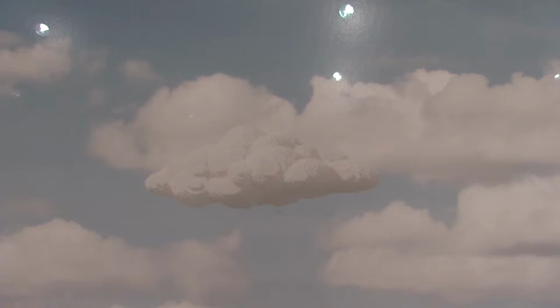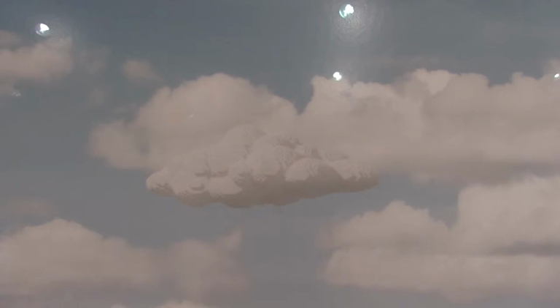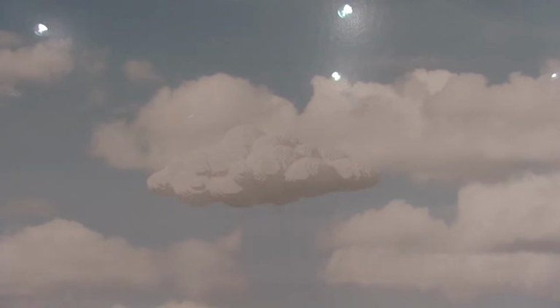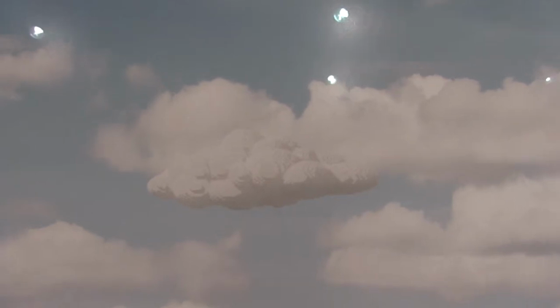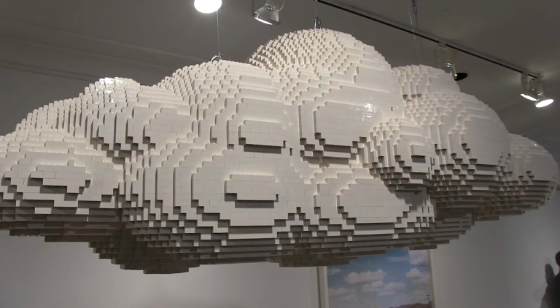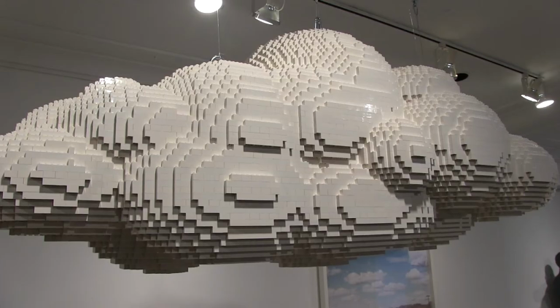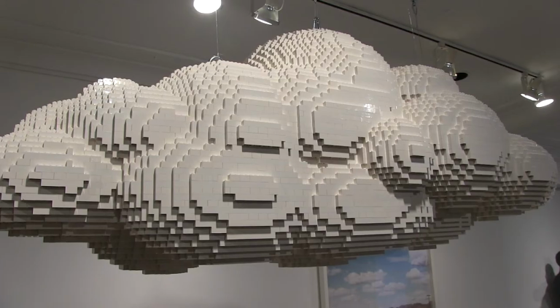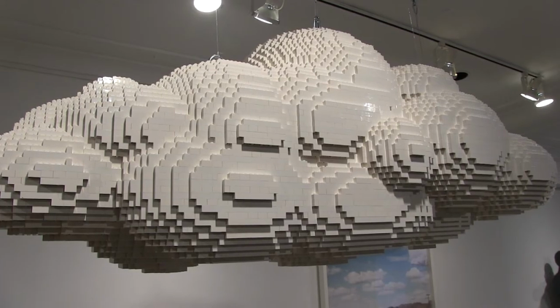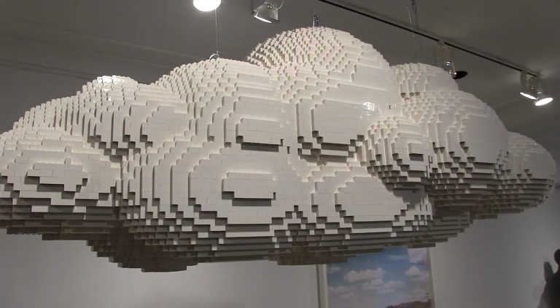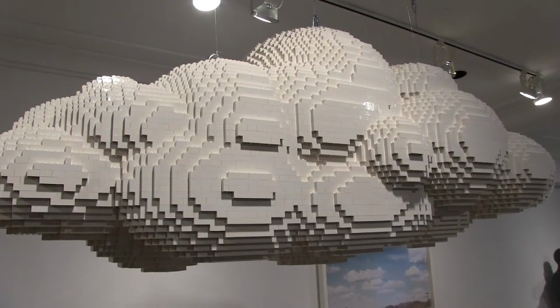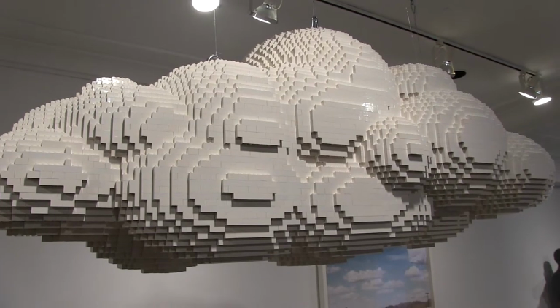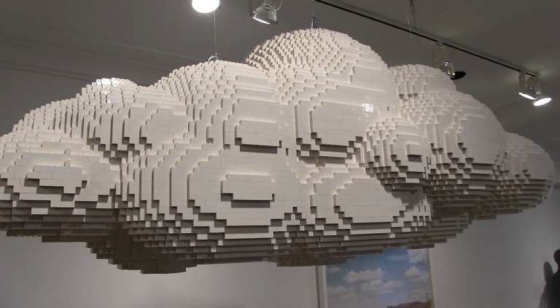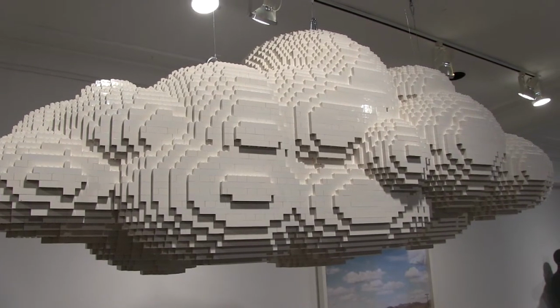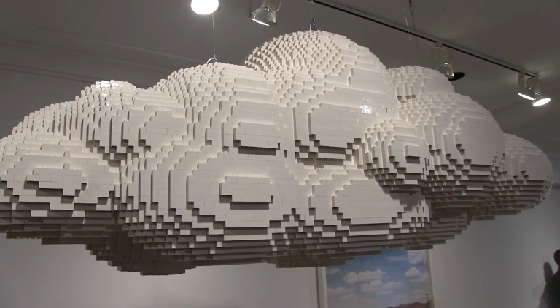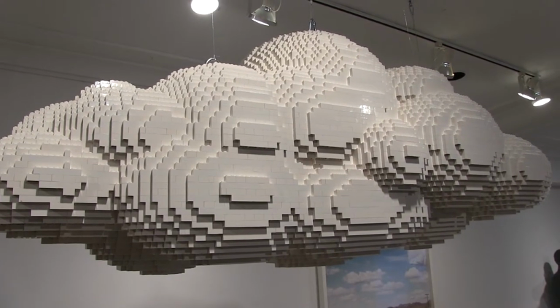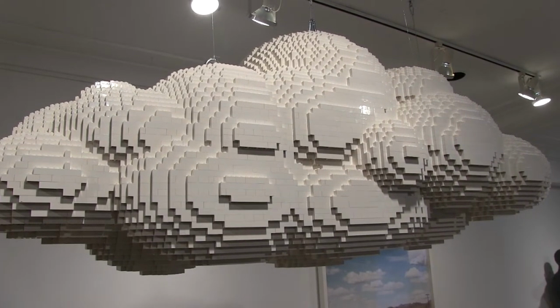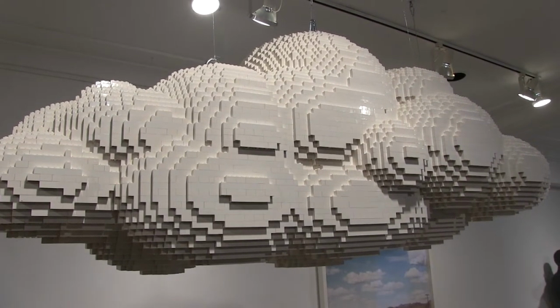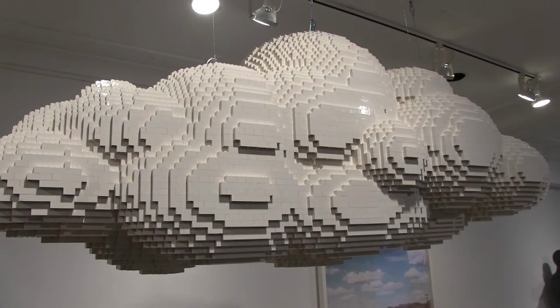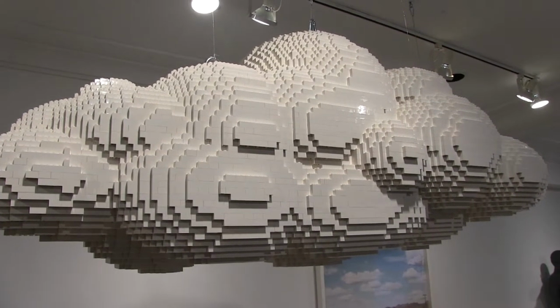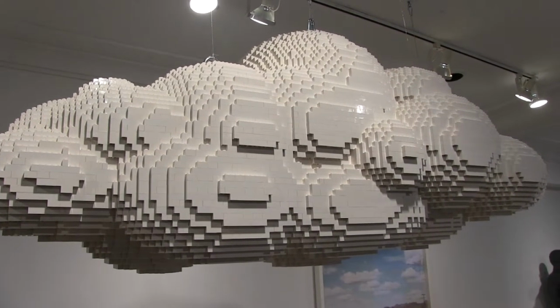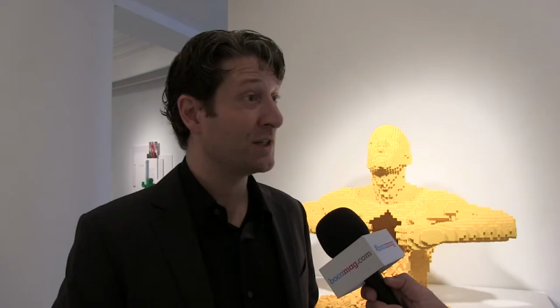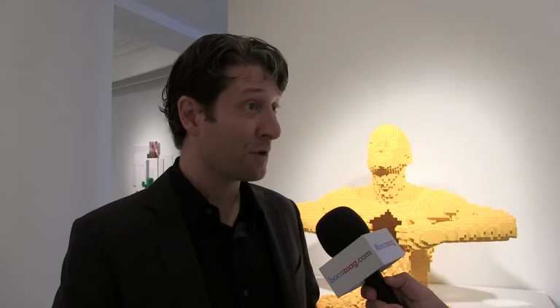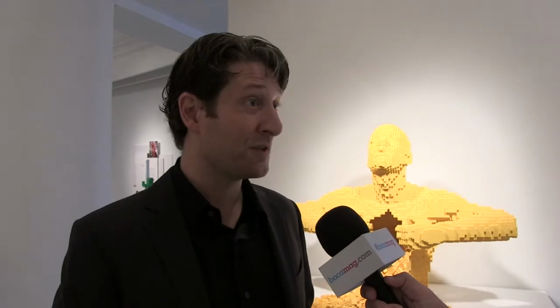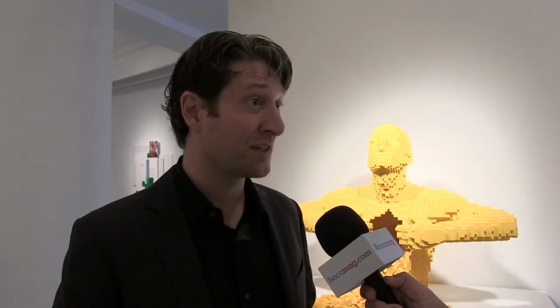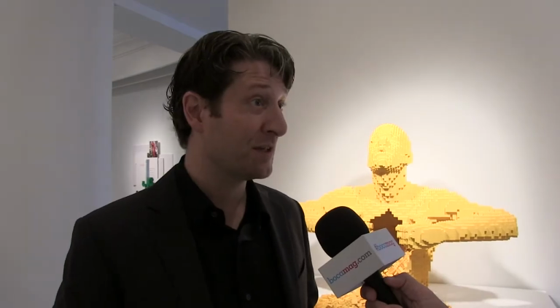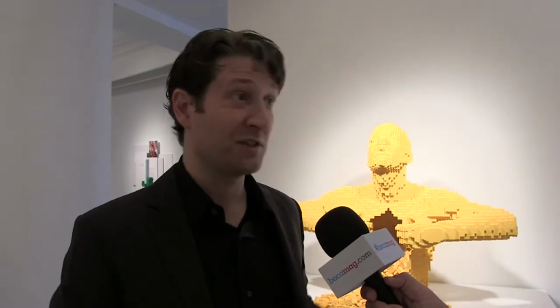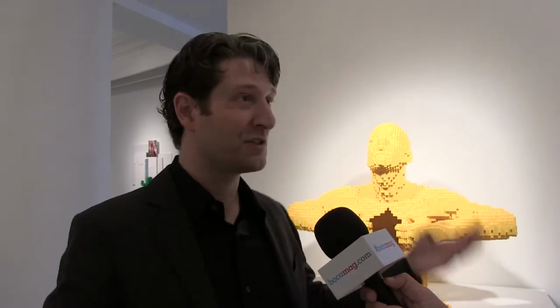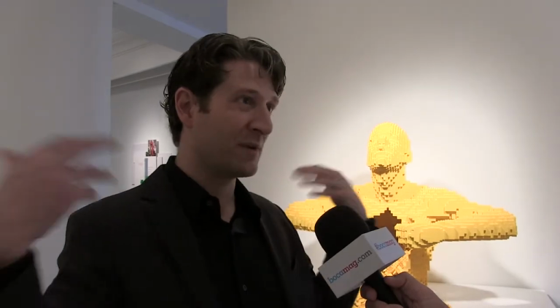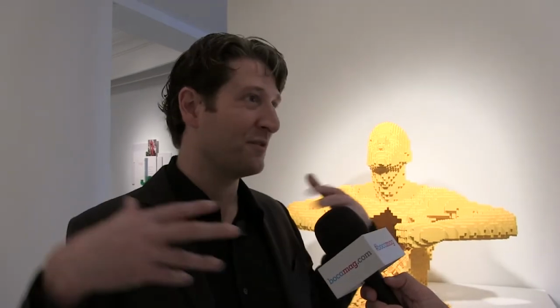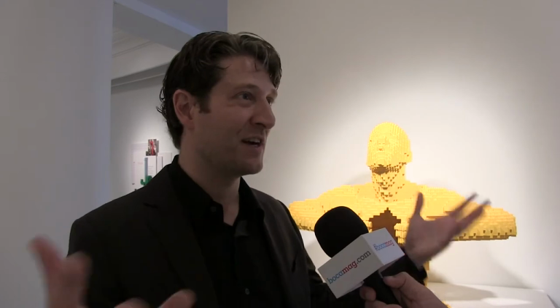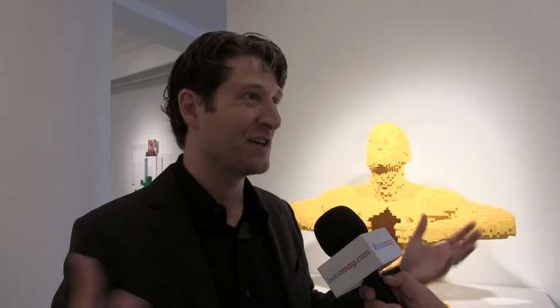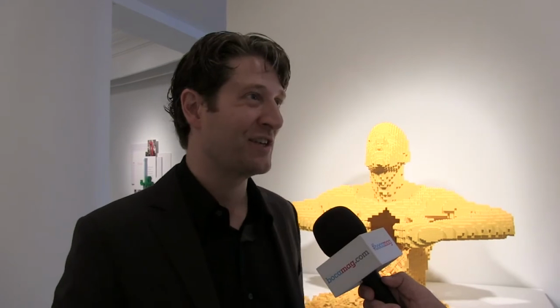And then we've actually brought the Lego sculptures from the photos here on display, so when you go through the exhibition, you're surrounded by the art.